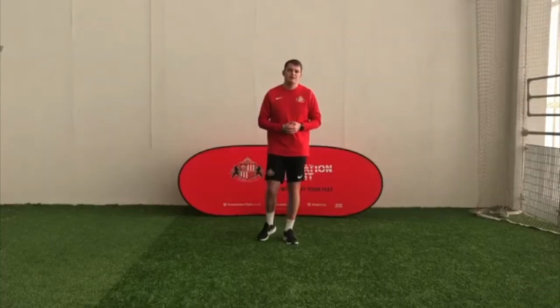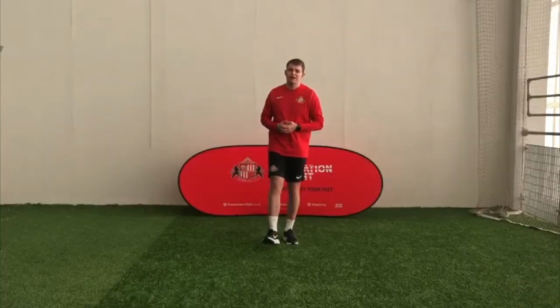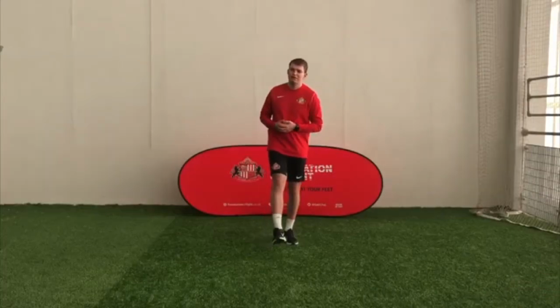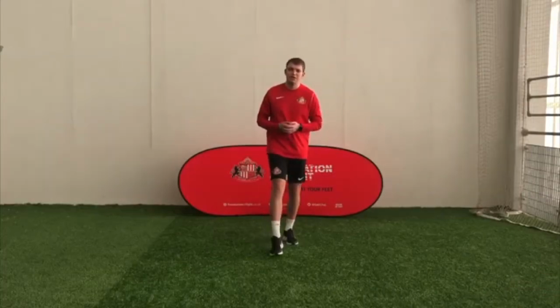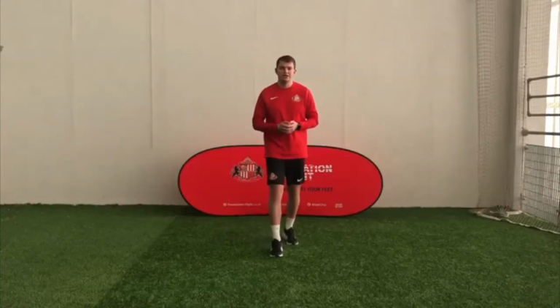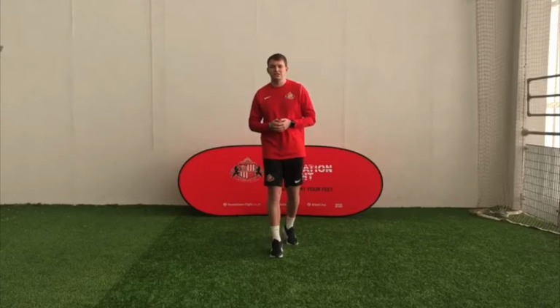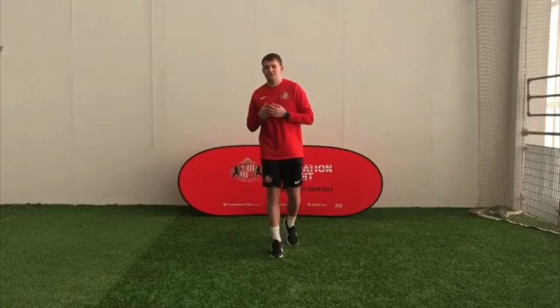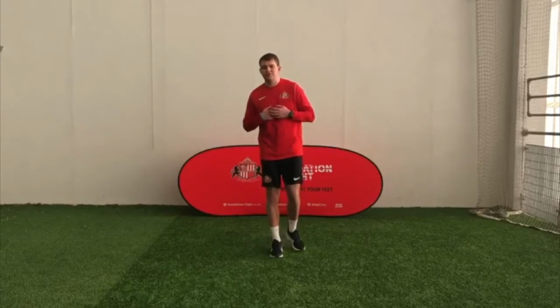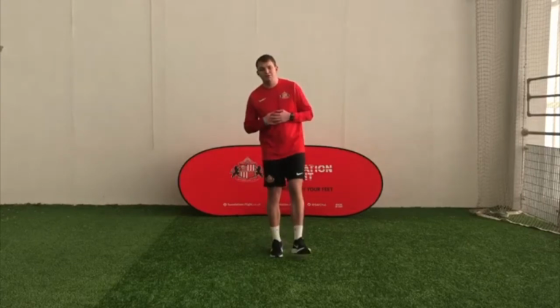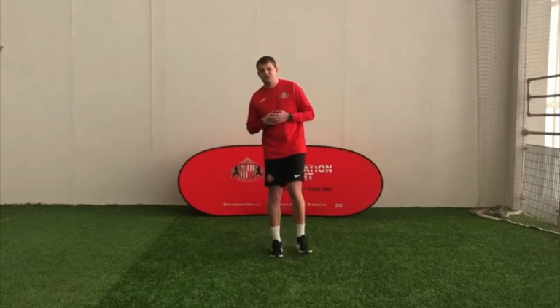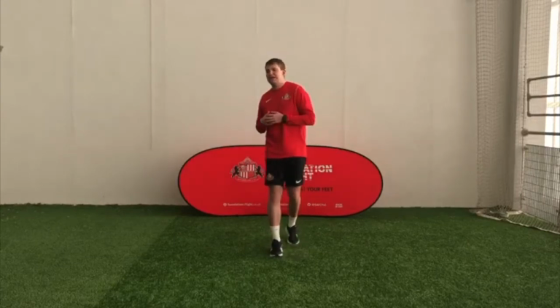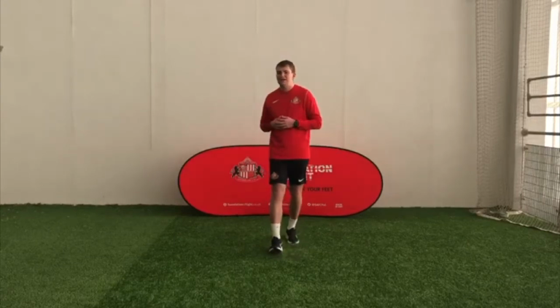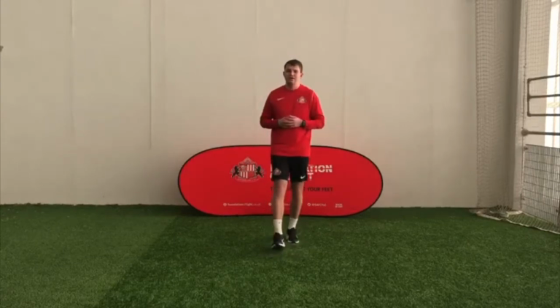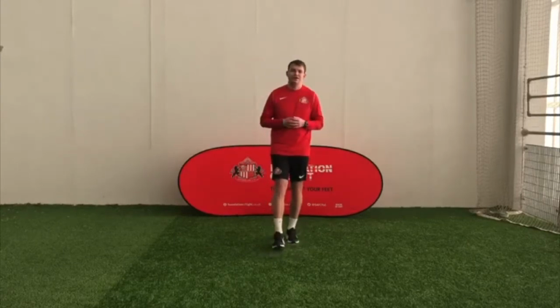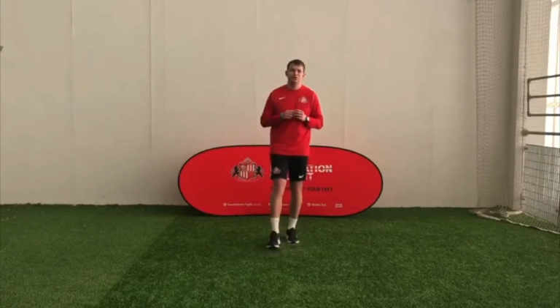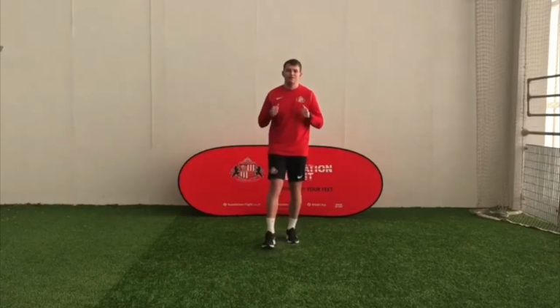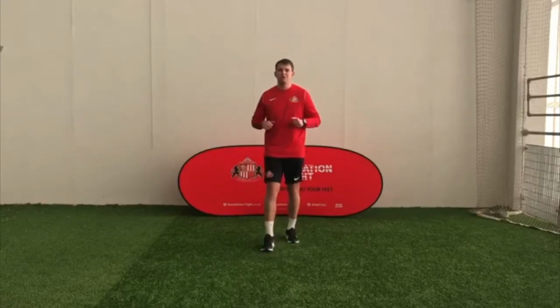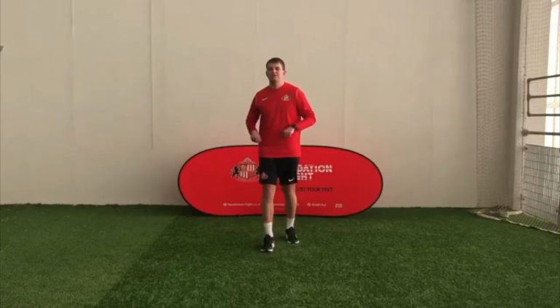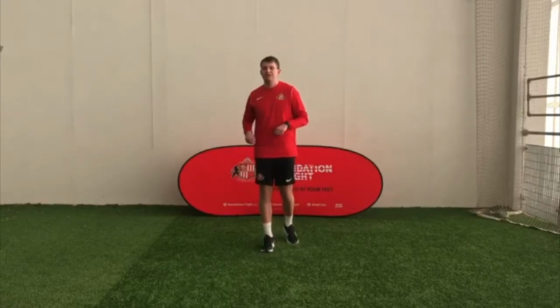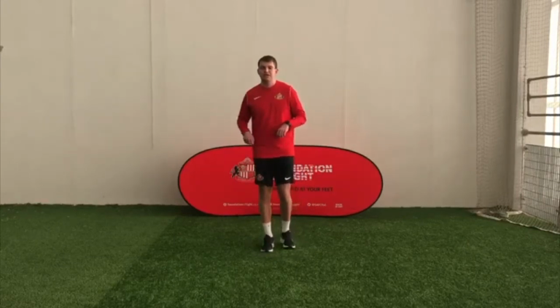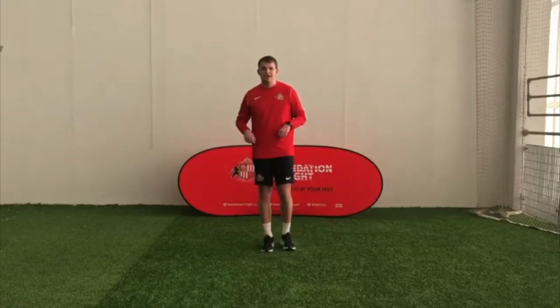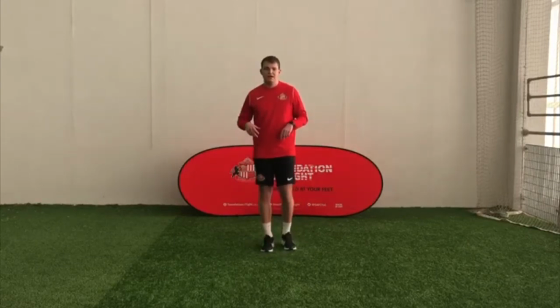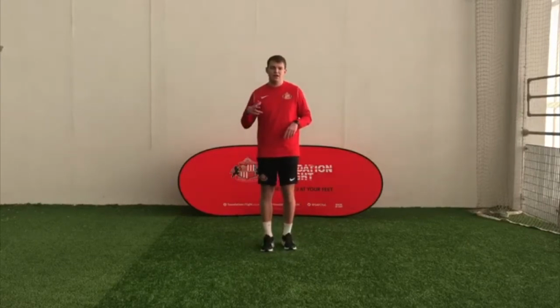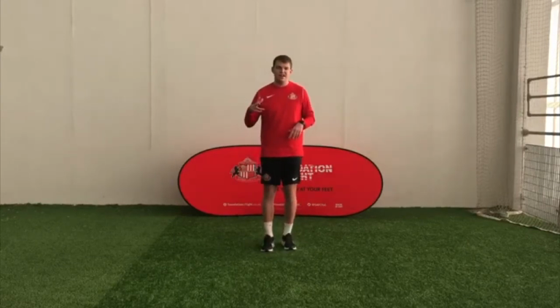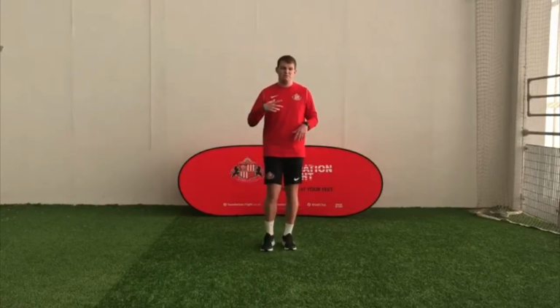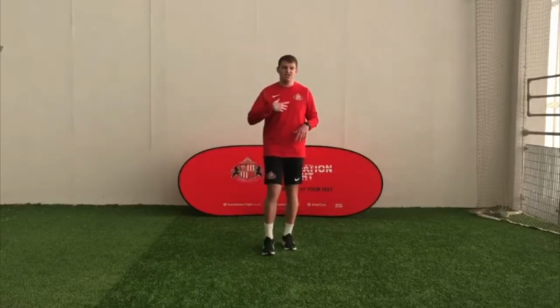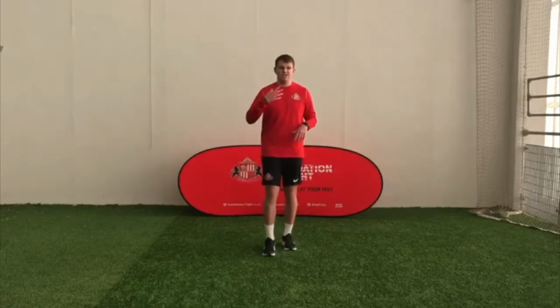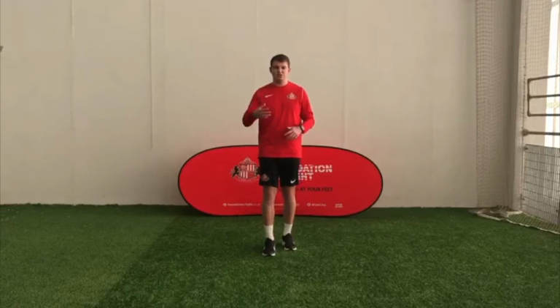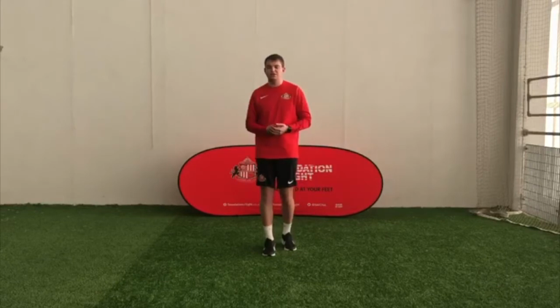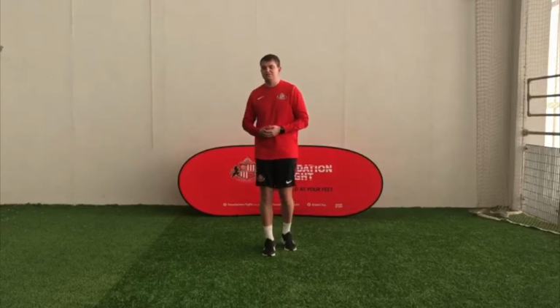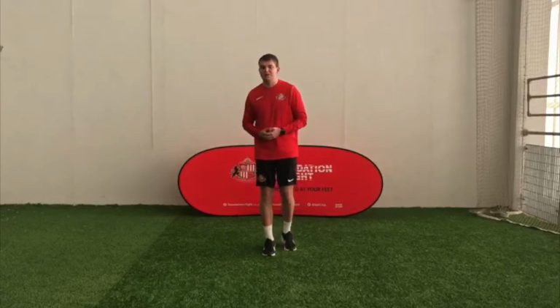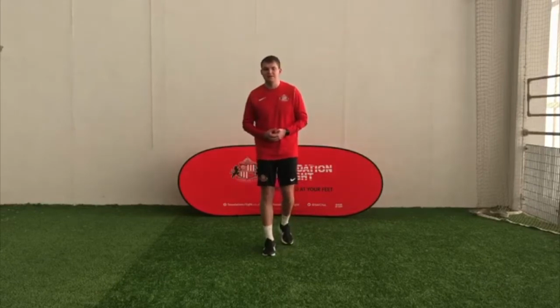Hello everyone, it's Jake from the Foundation of Life here. I hope you're having a brilliant day and I'm going to take you through today's PE lesson.